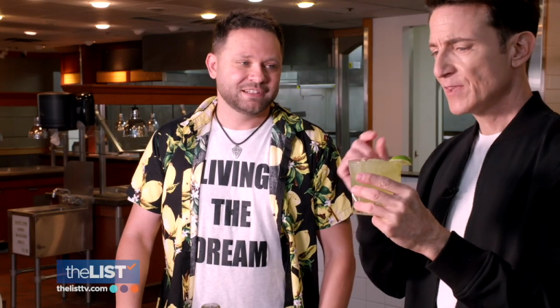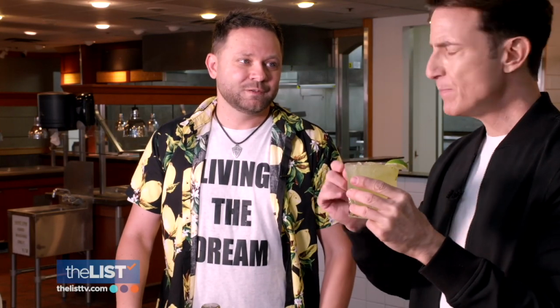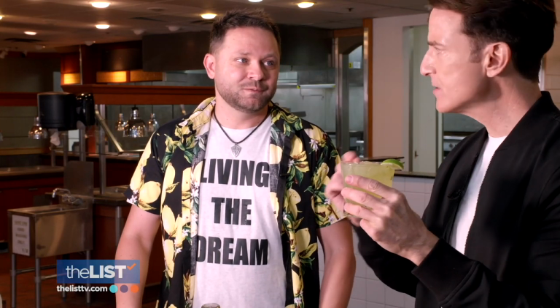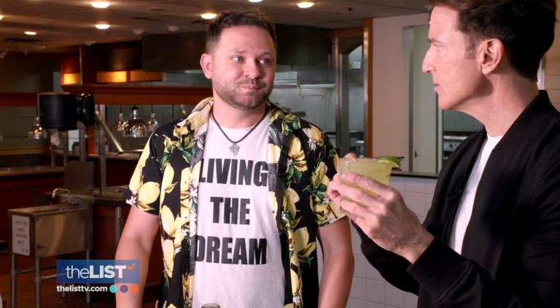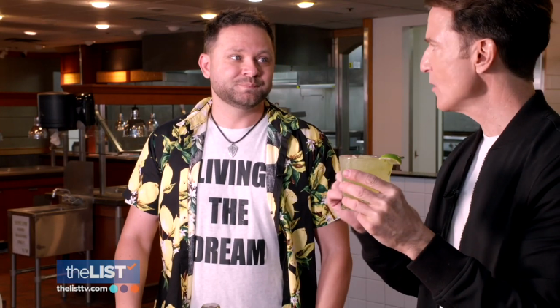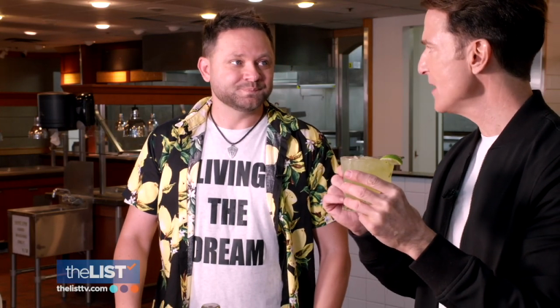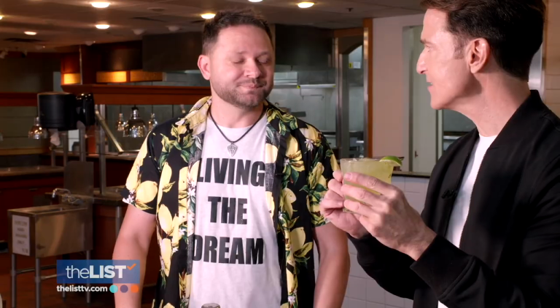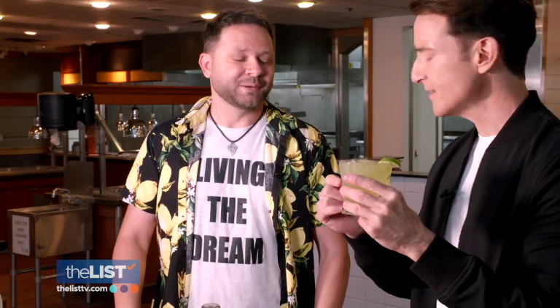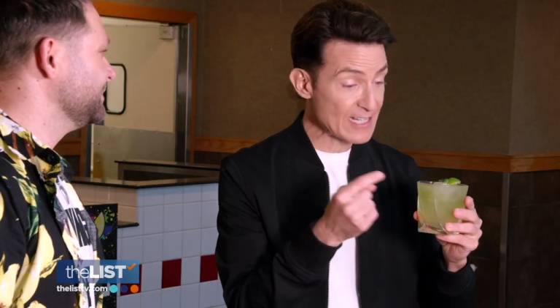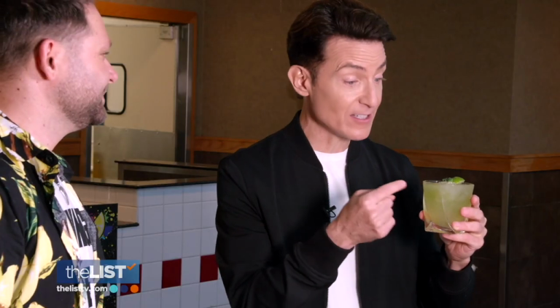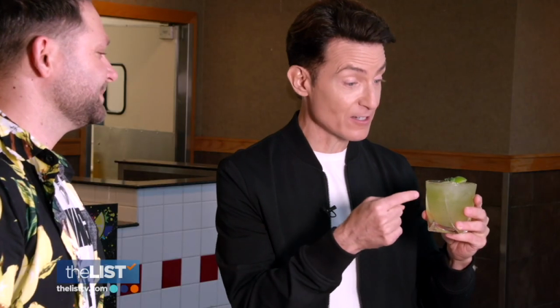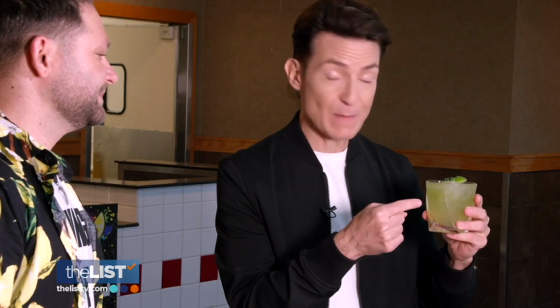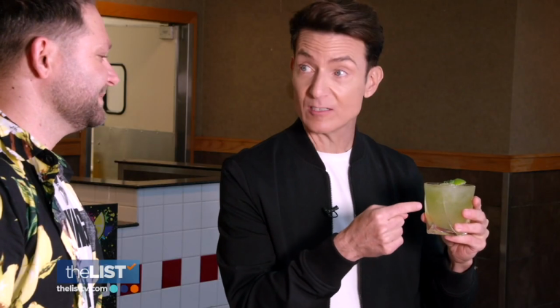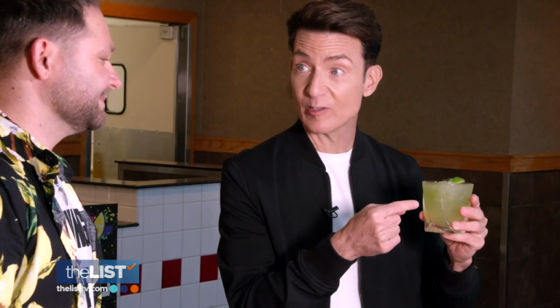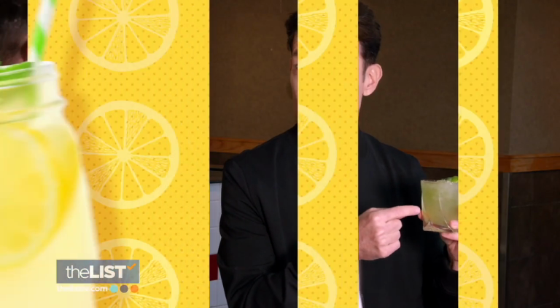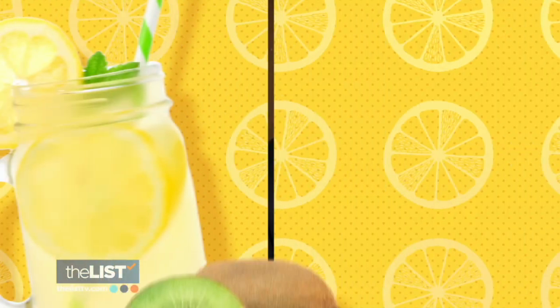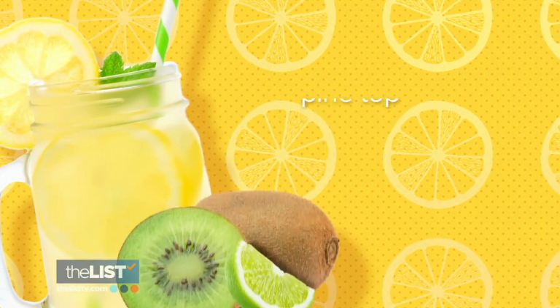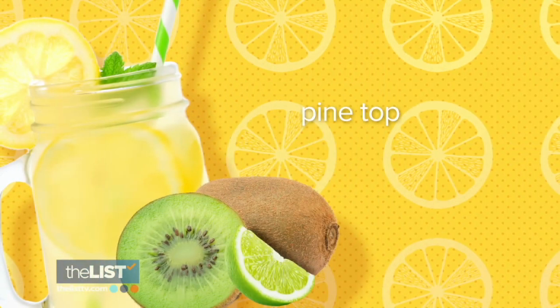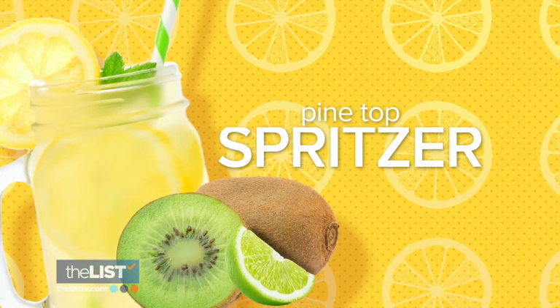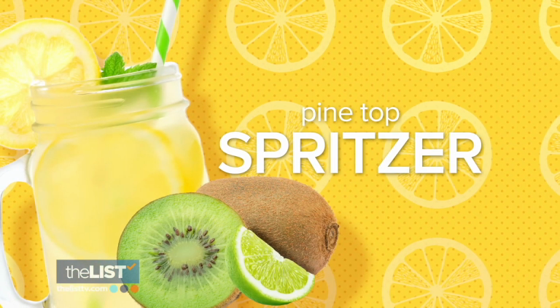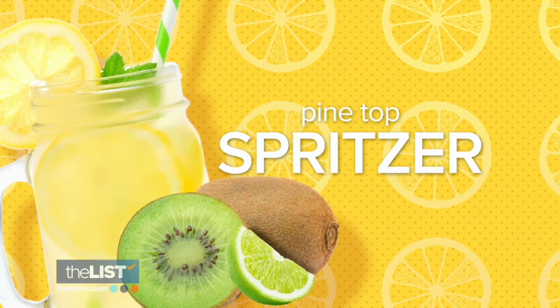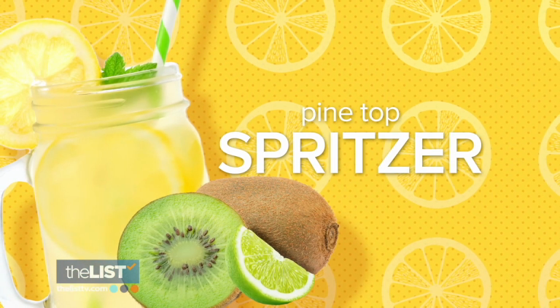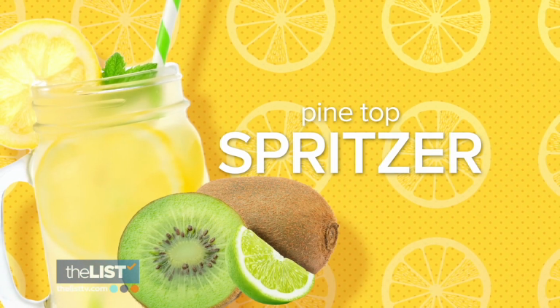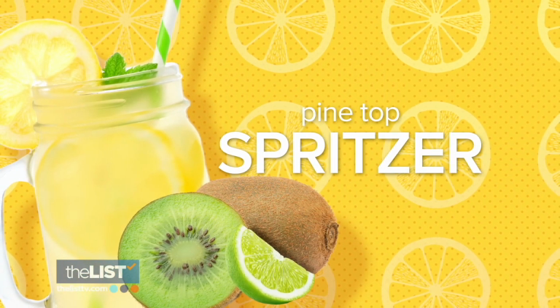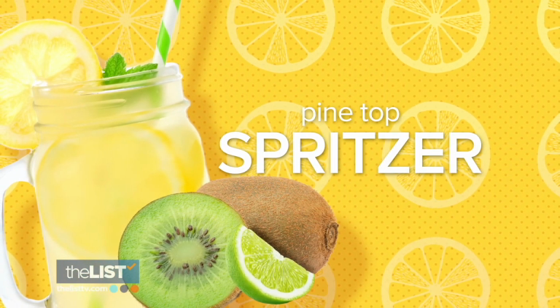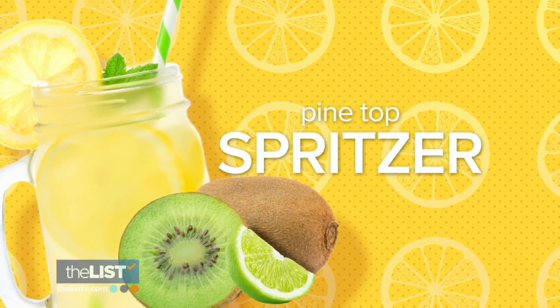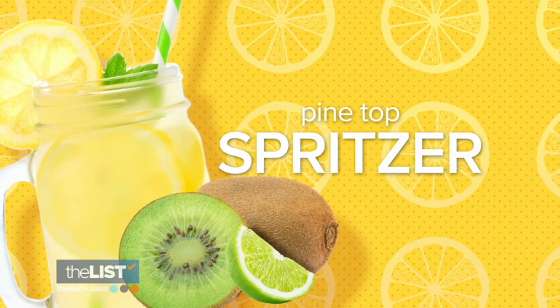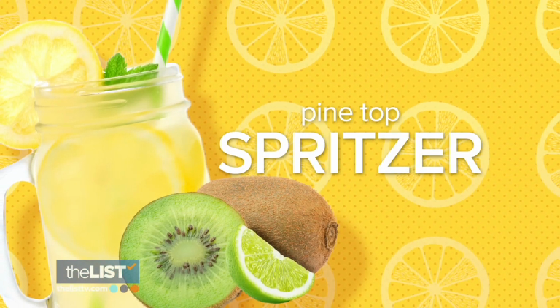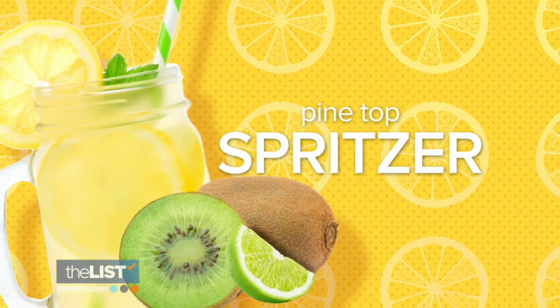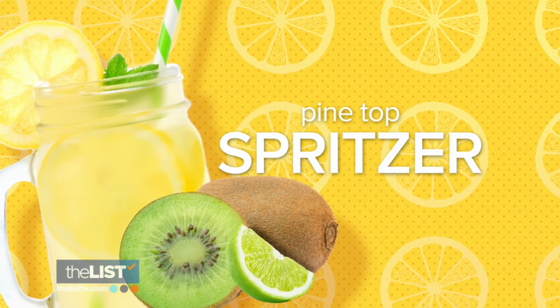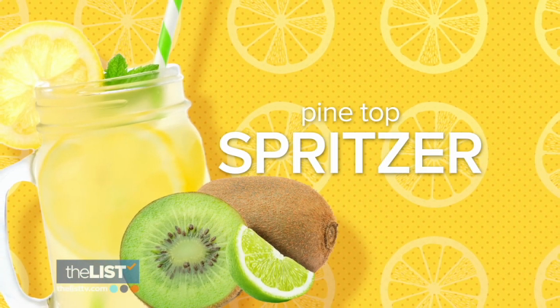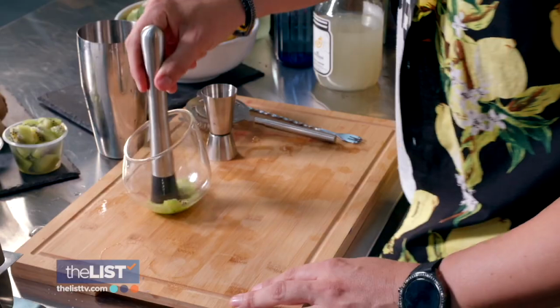The basil is what makes it — that's the unexpected flavor. And lastly, the Pine Top Spritzer.